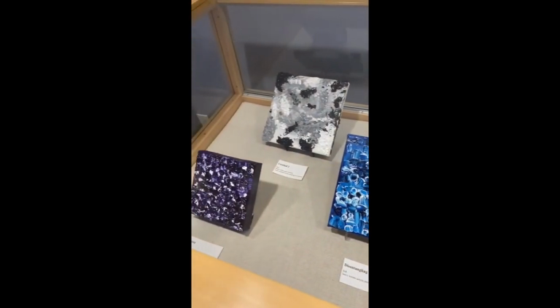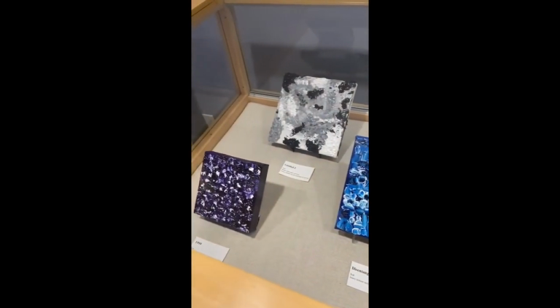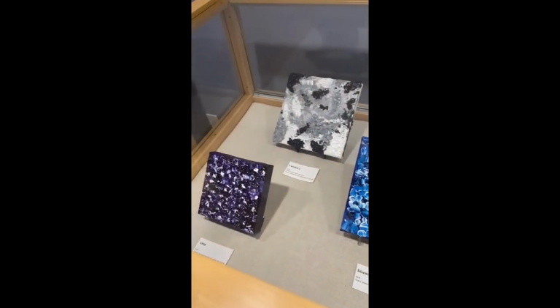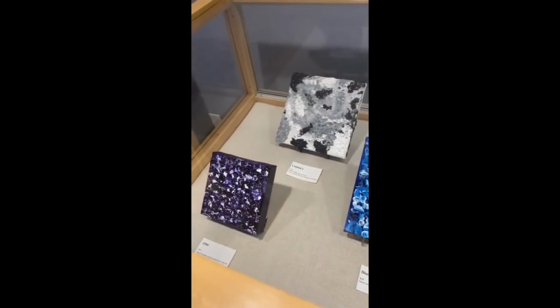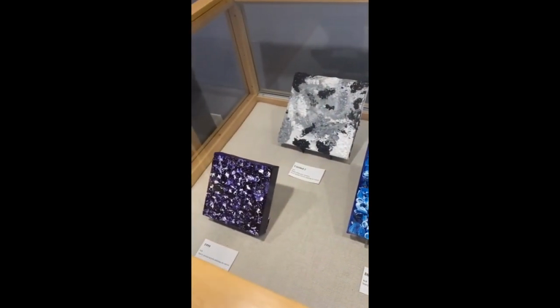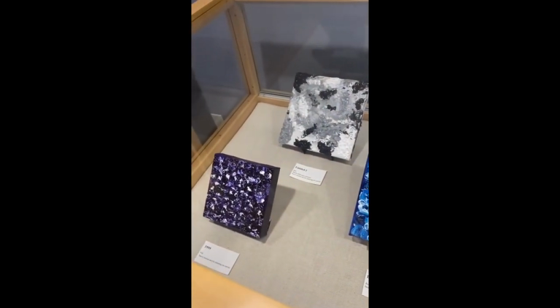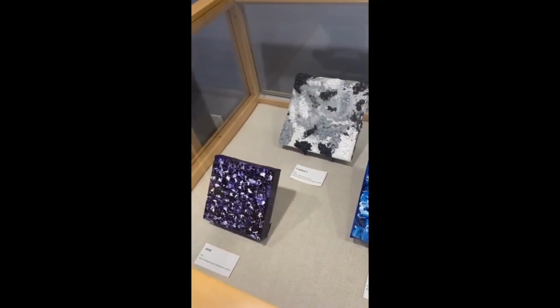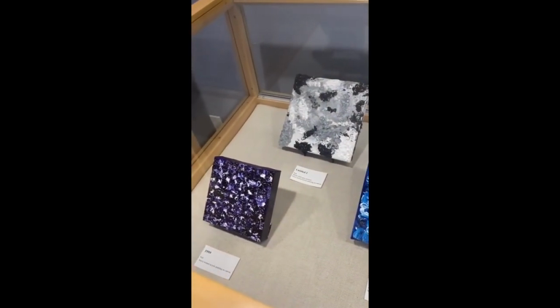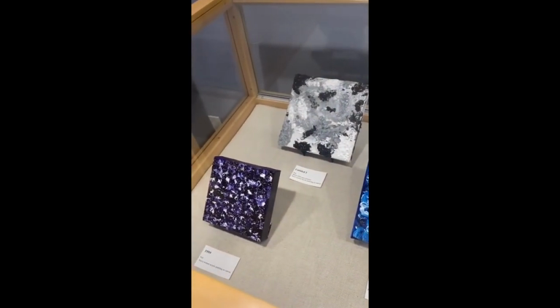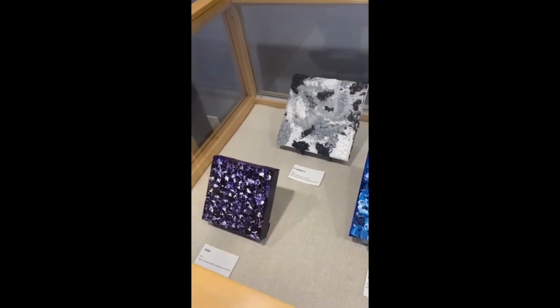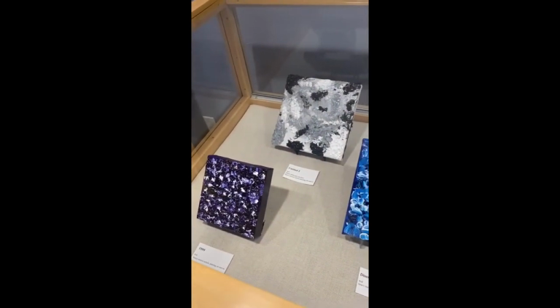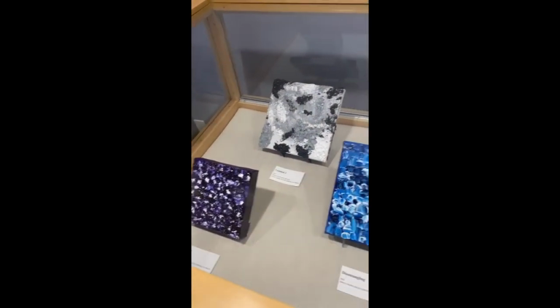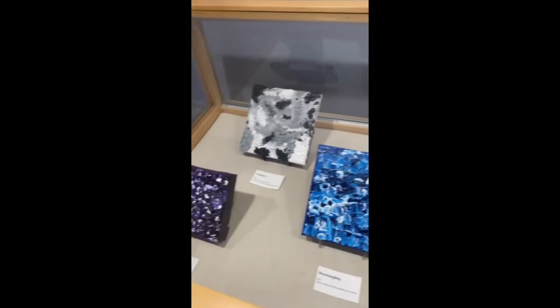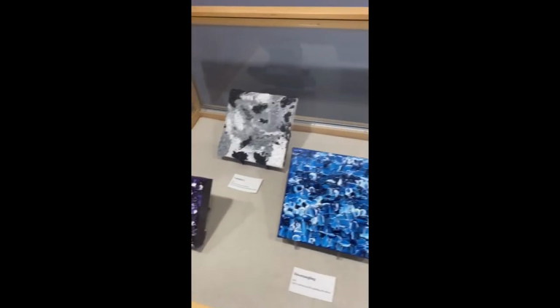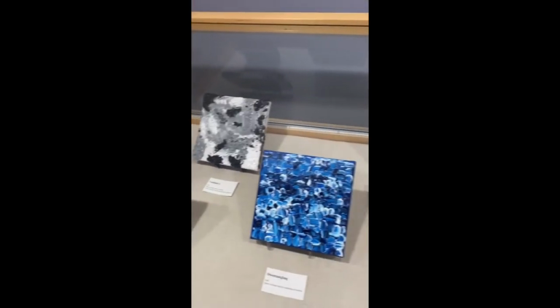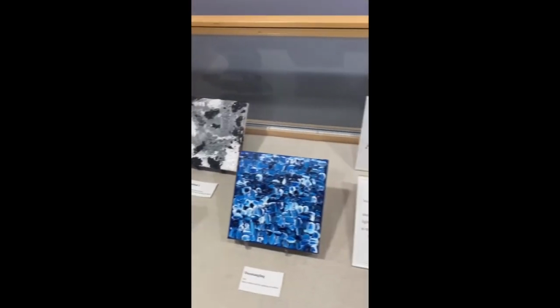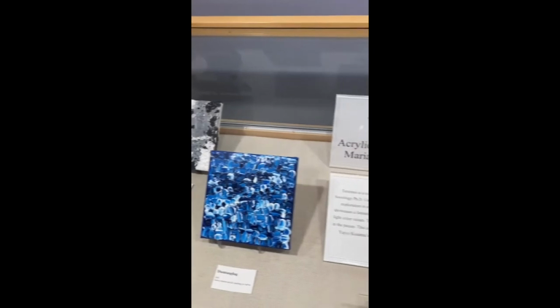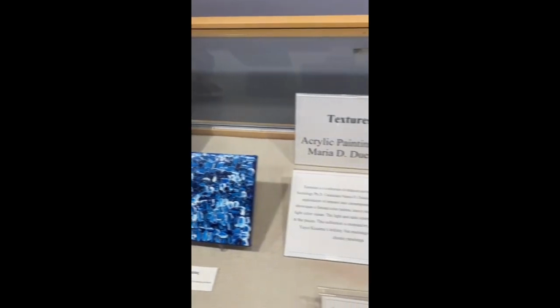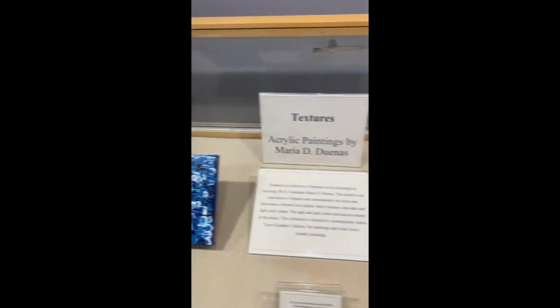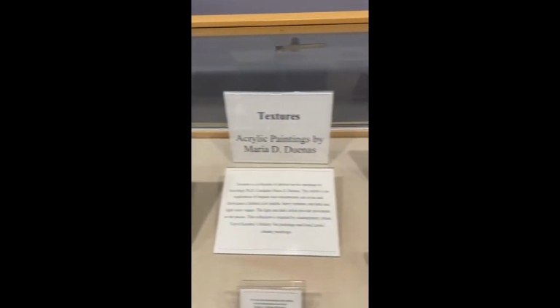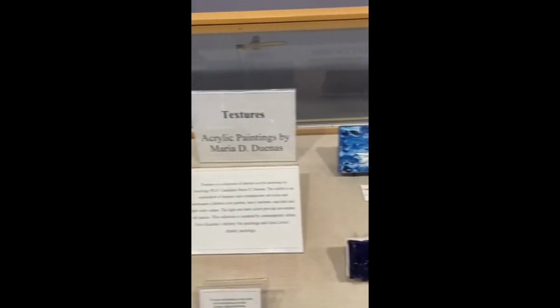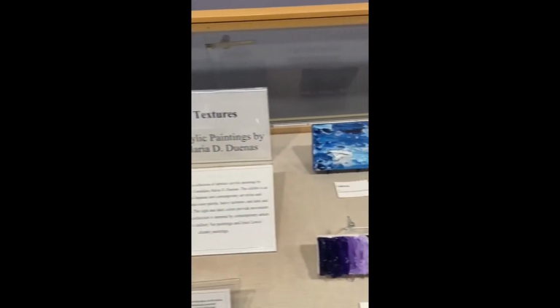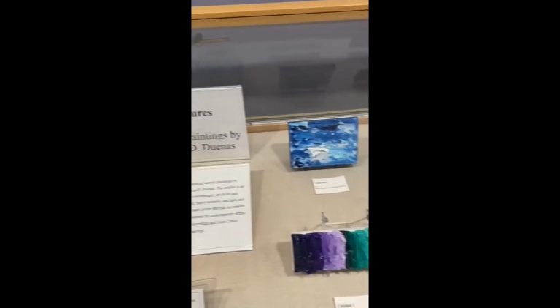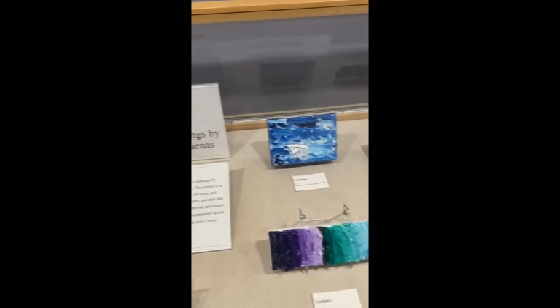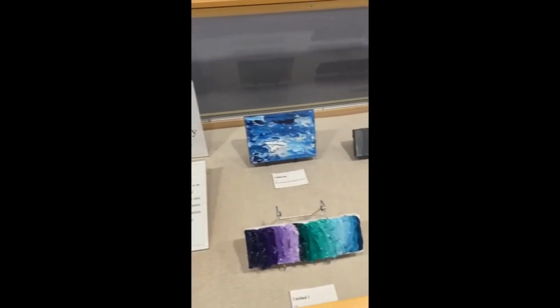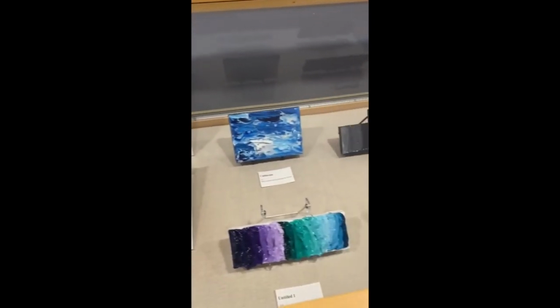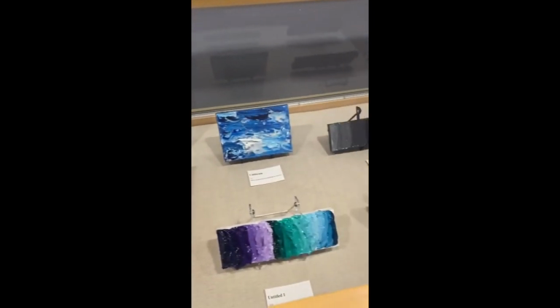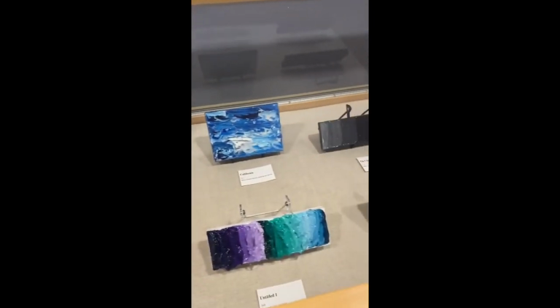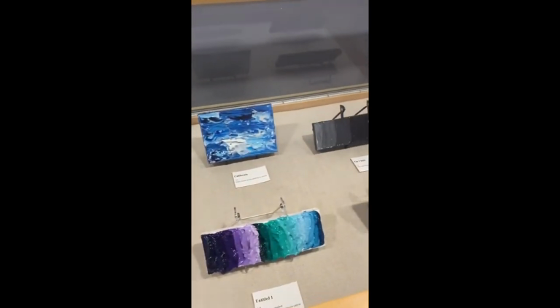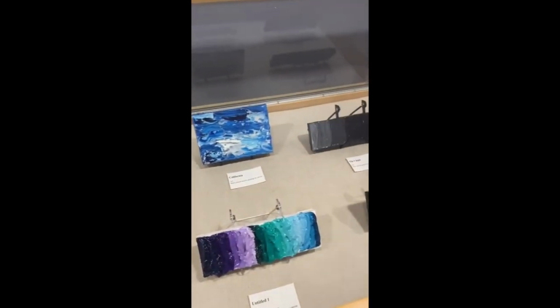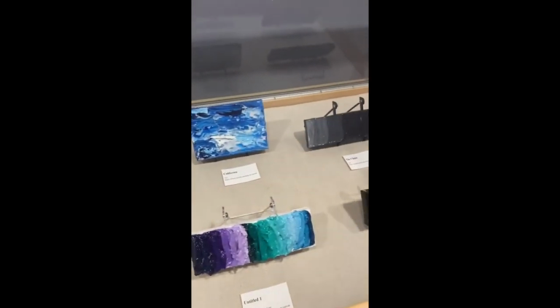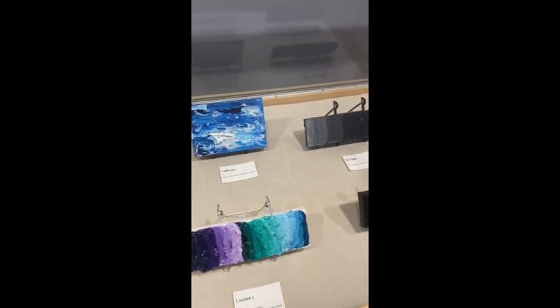The exhibit is located on the first floor of the UC Merced Library and will be on display until February 2022.